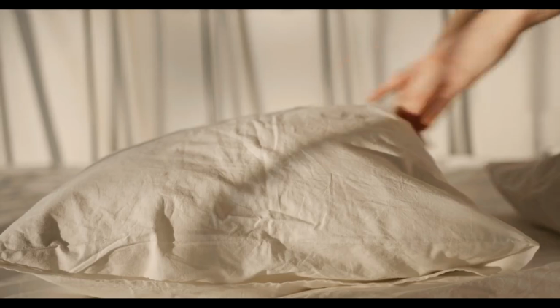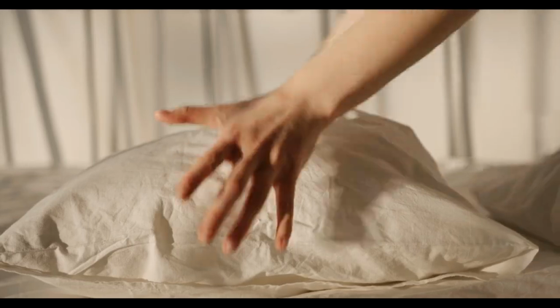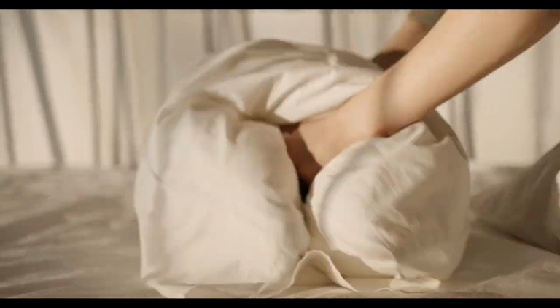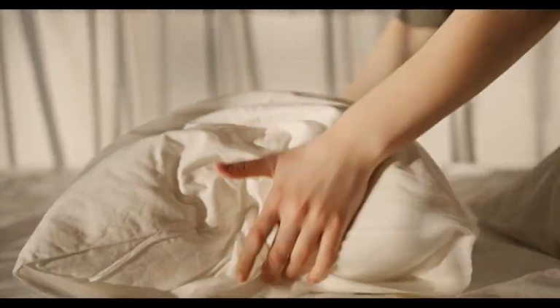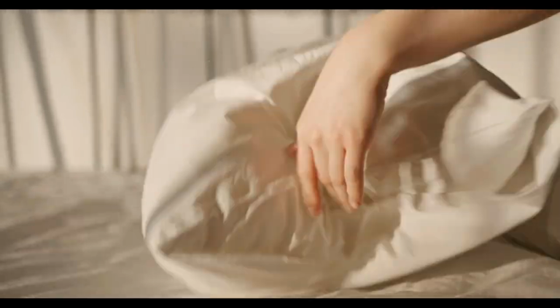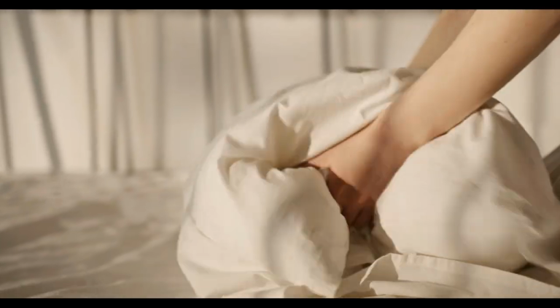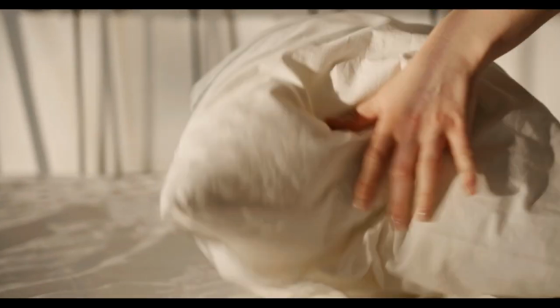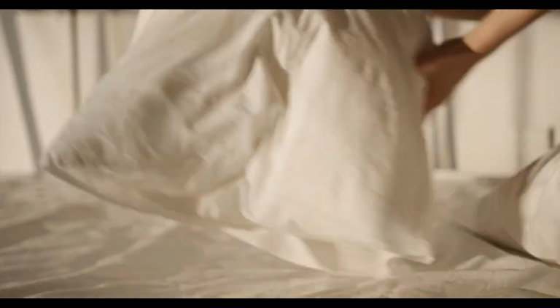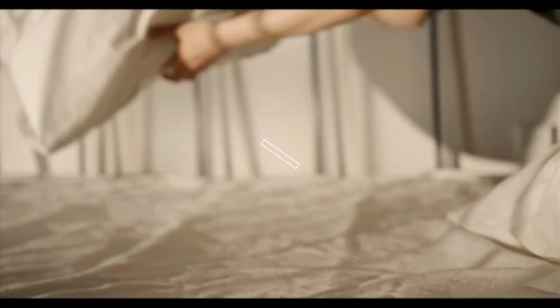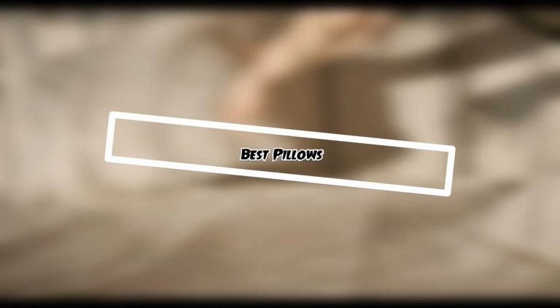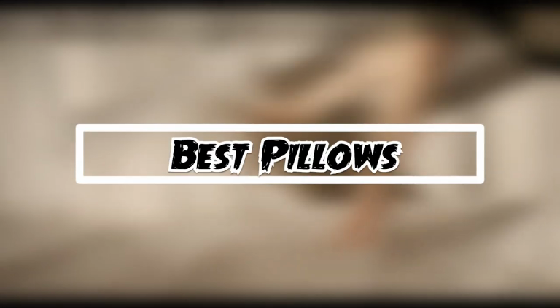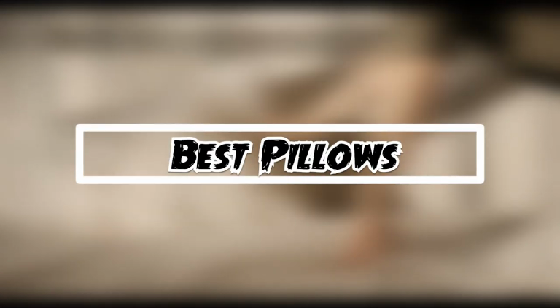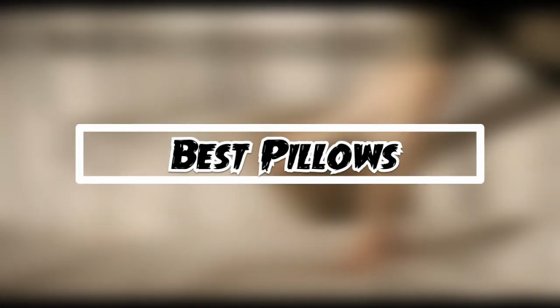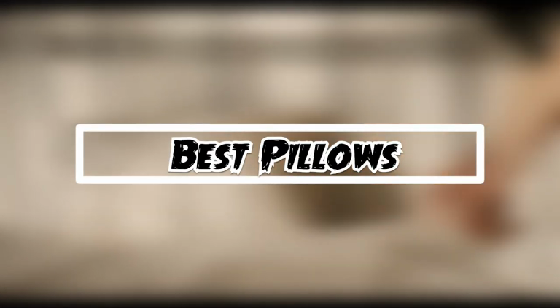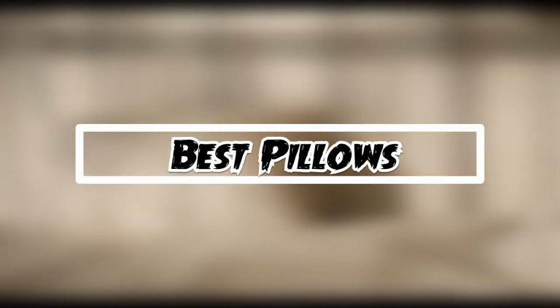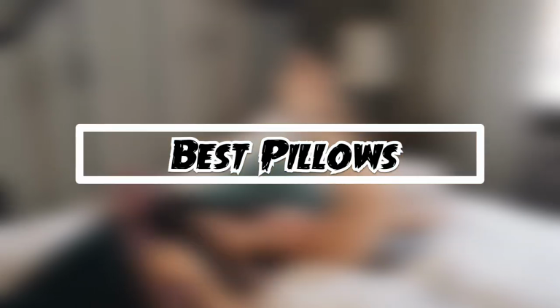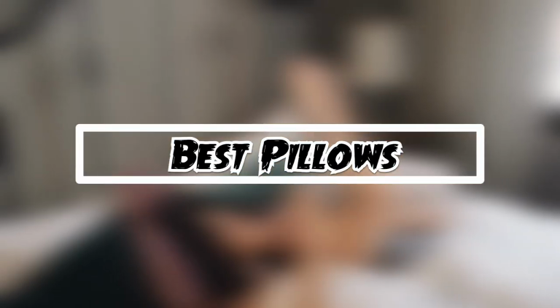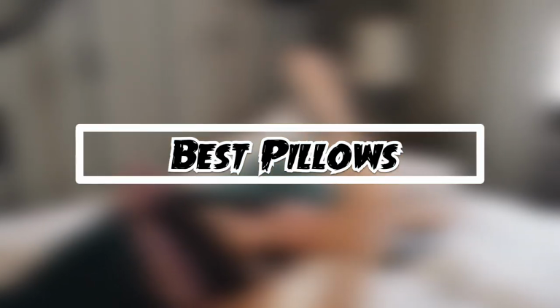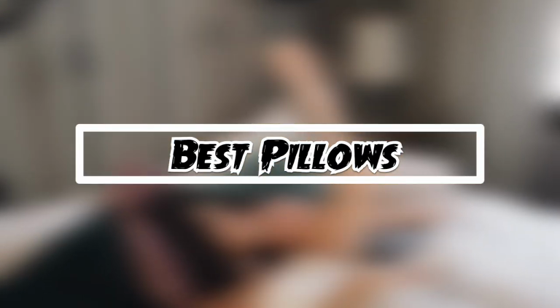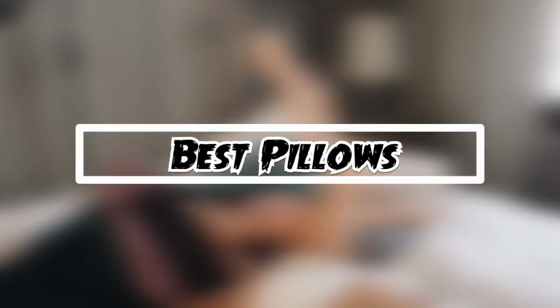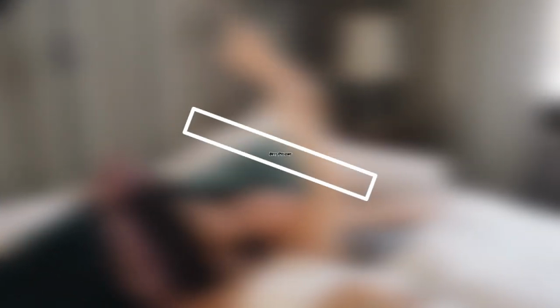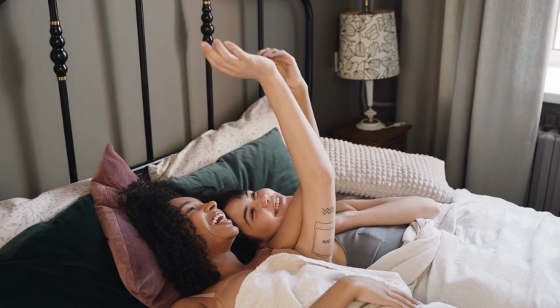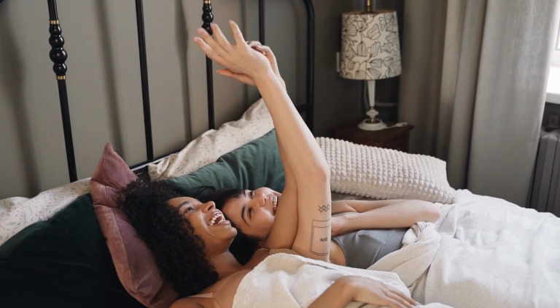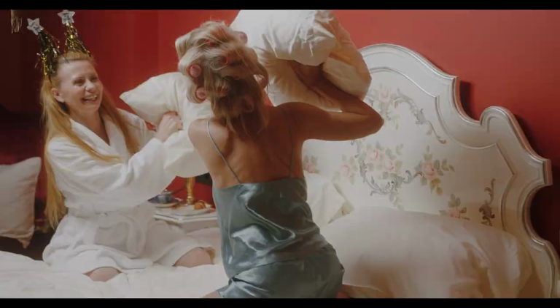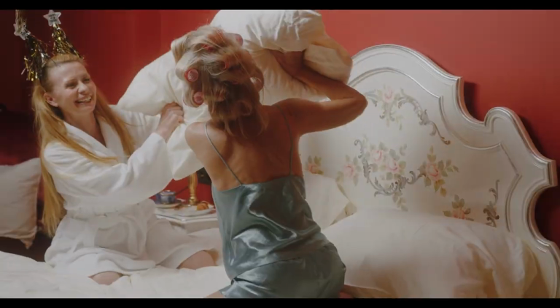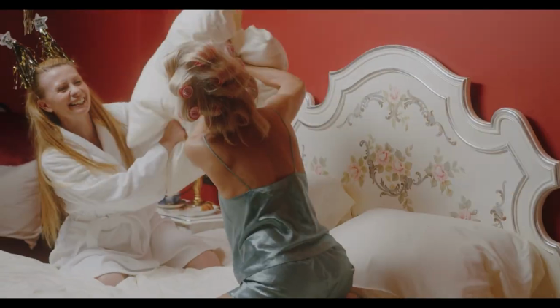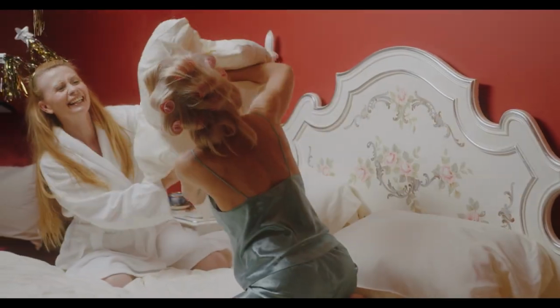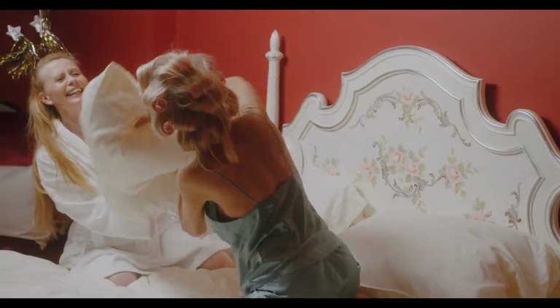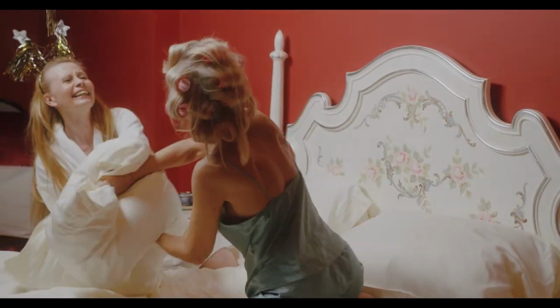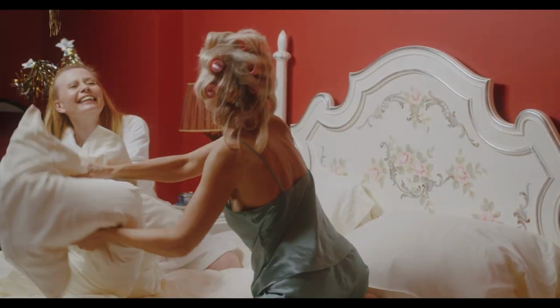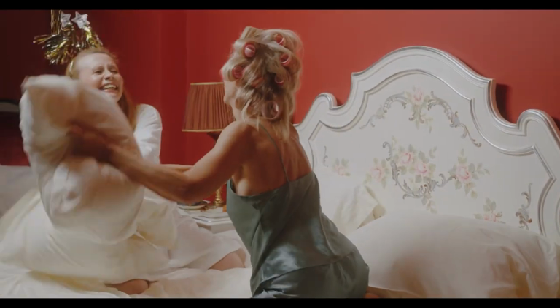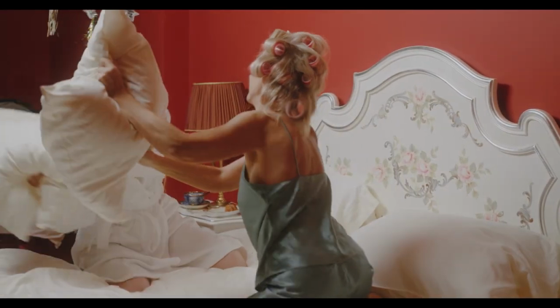If you want to get good quality pillows according to your needs, then watch the video till the end and then decide. So let's get started.